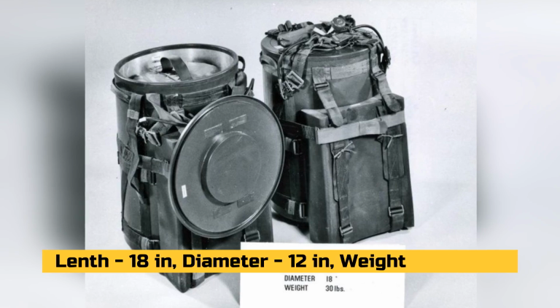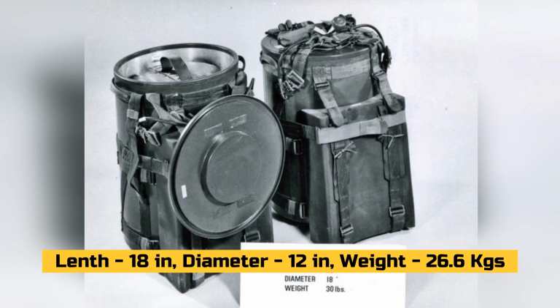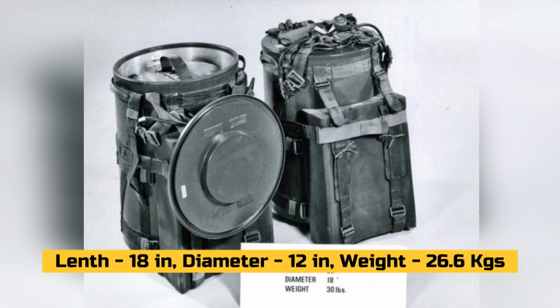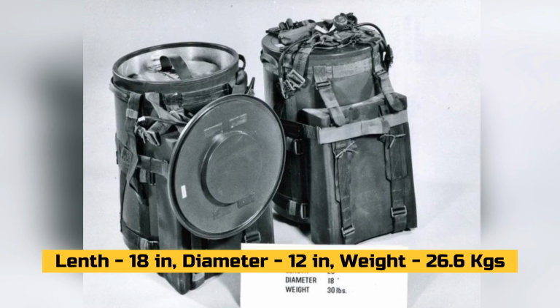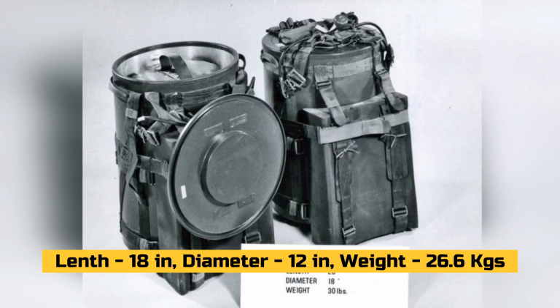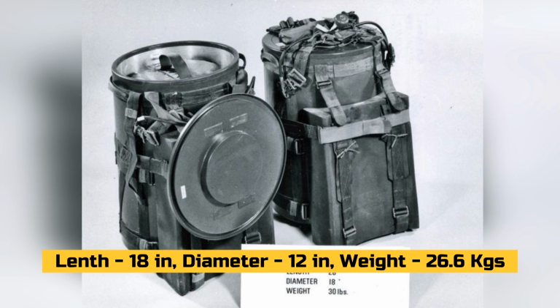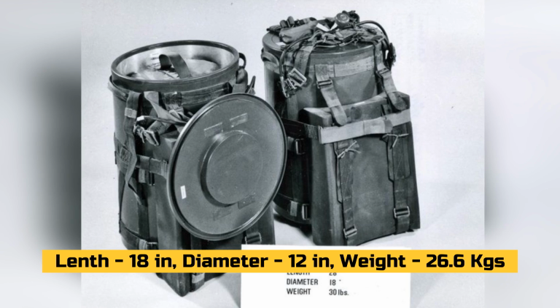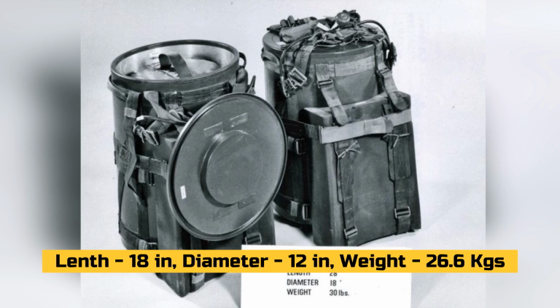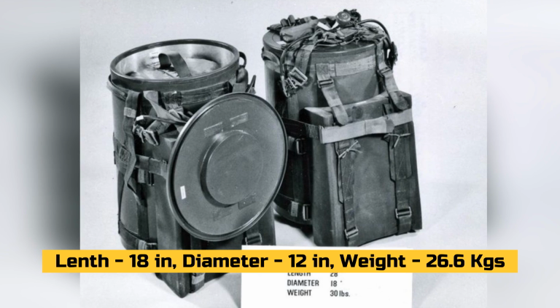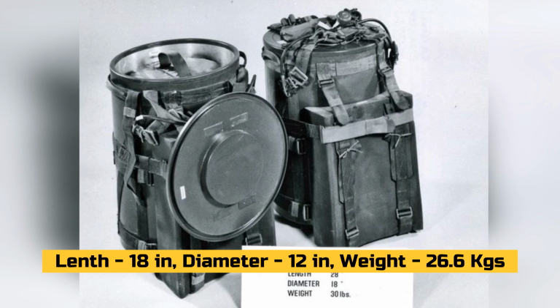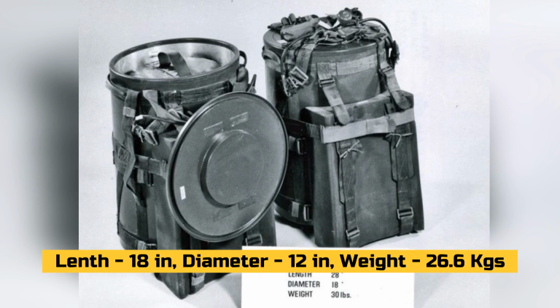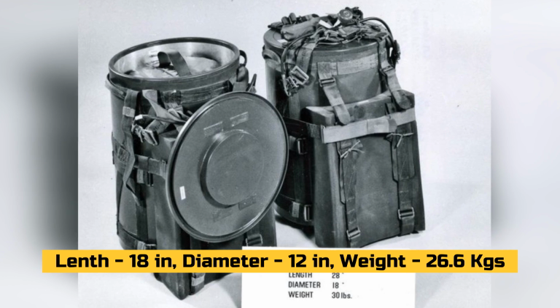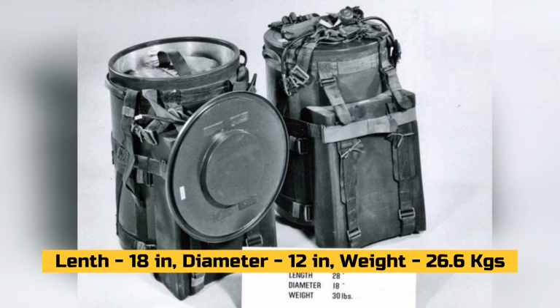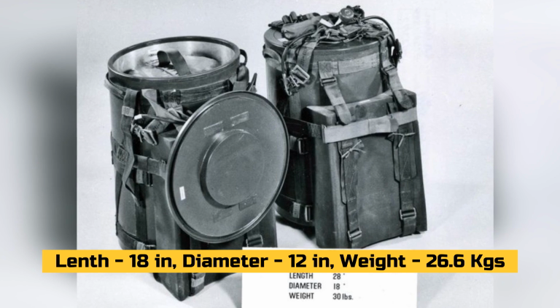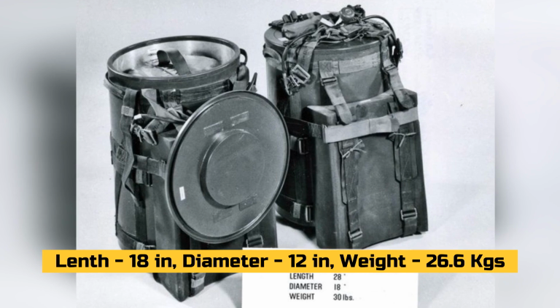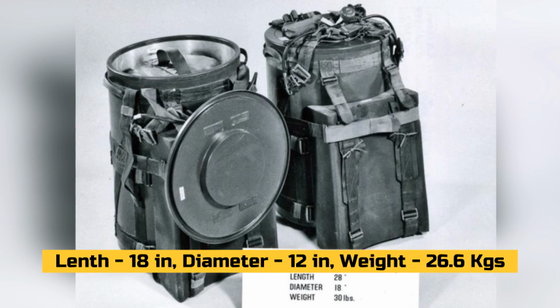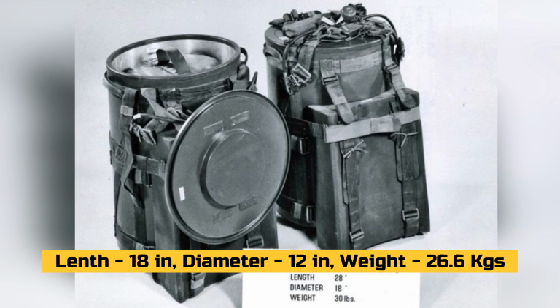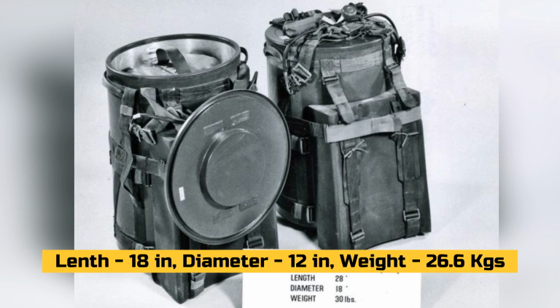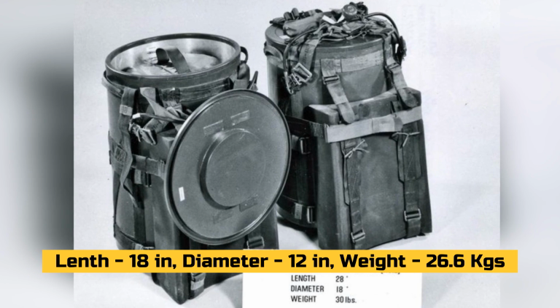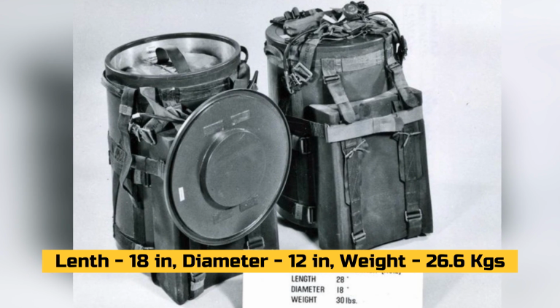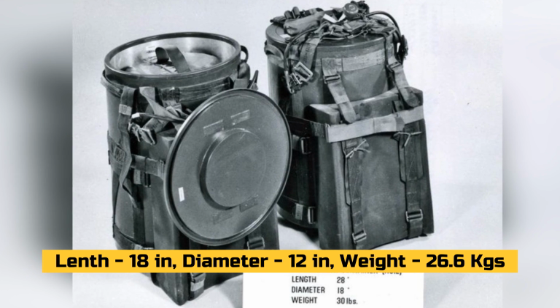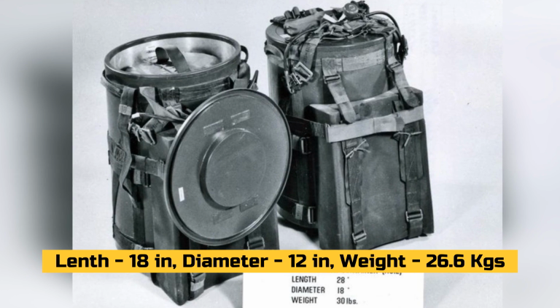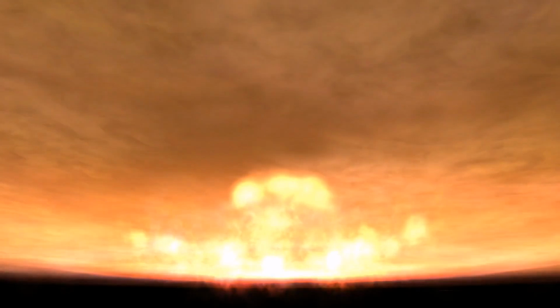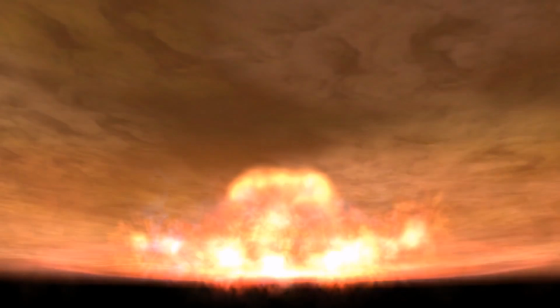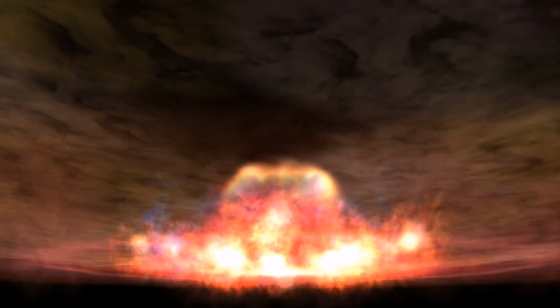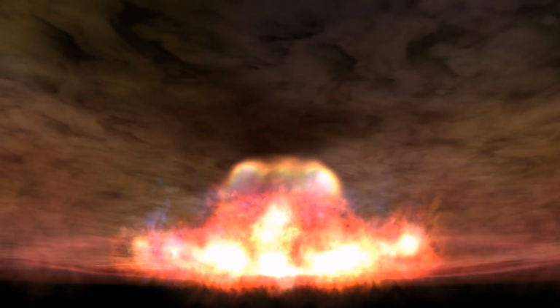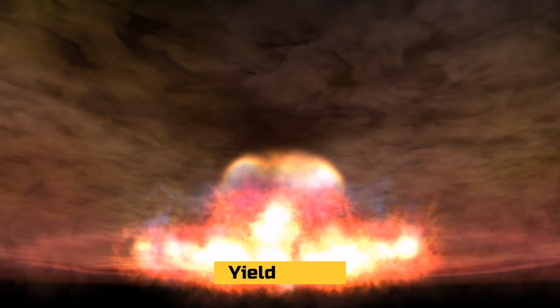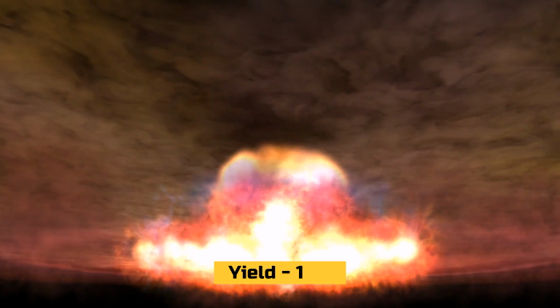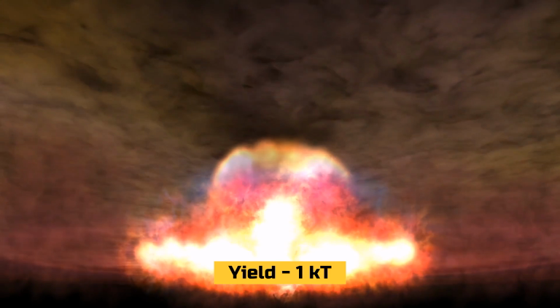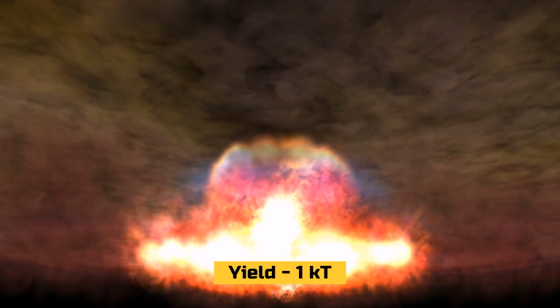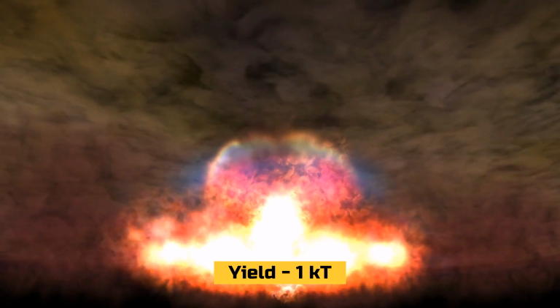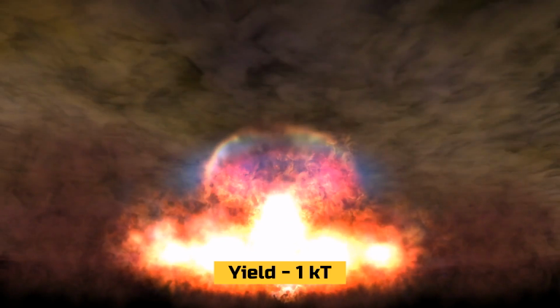It was 18 inches long, 12 inches in diameter, and weighed 26.6 kilograms. It had a yield of up to 1 kiloton.